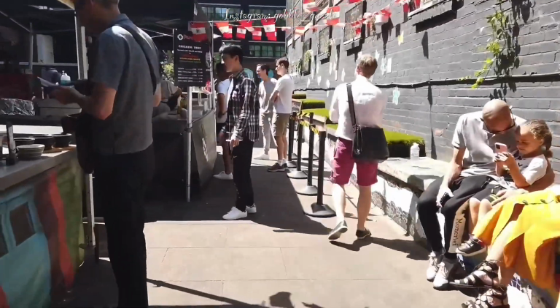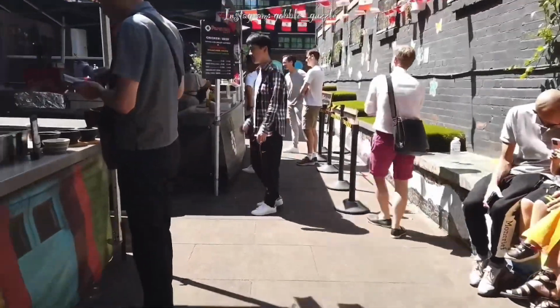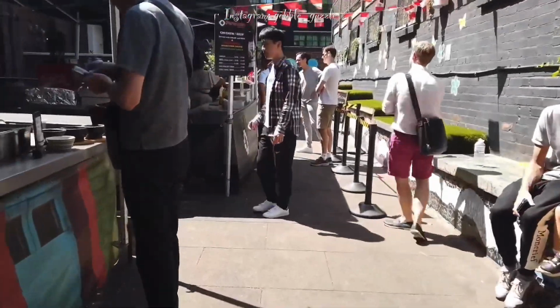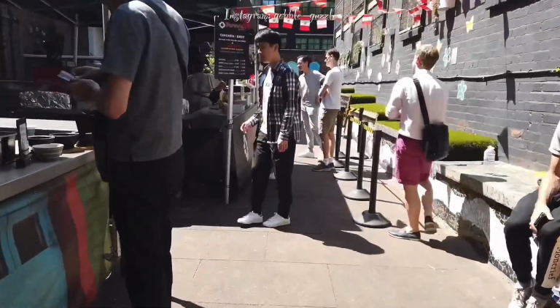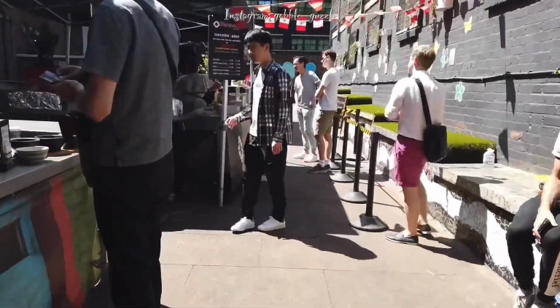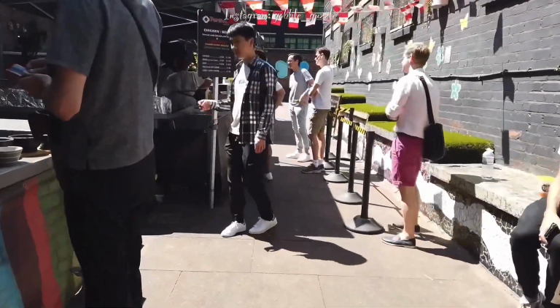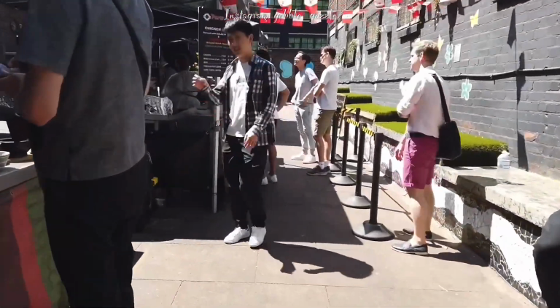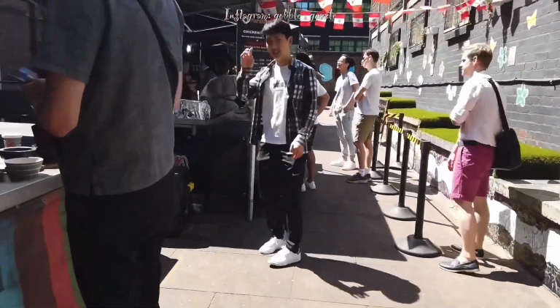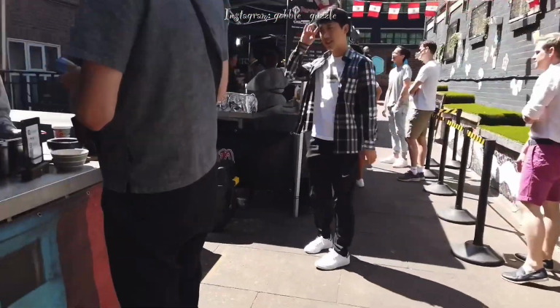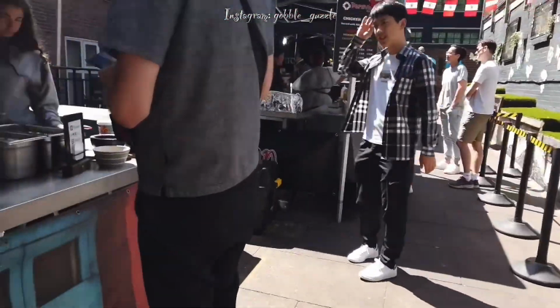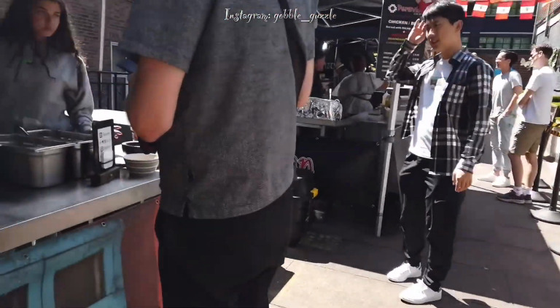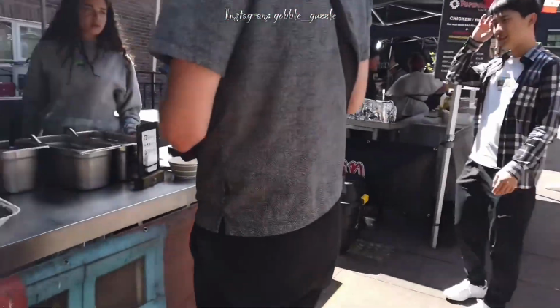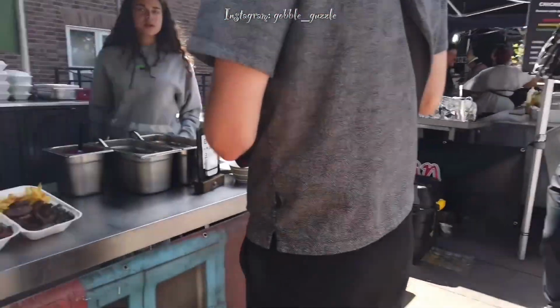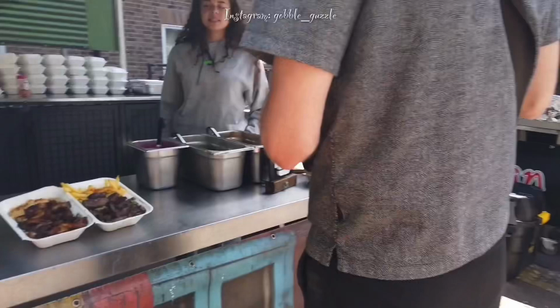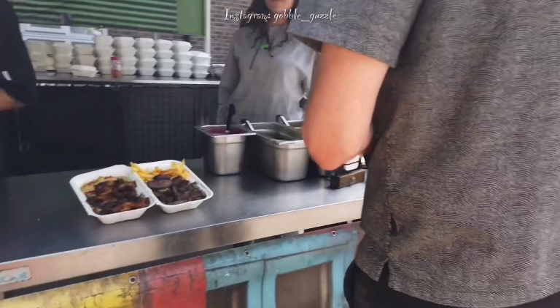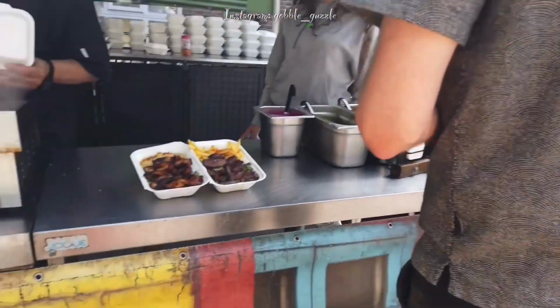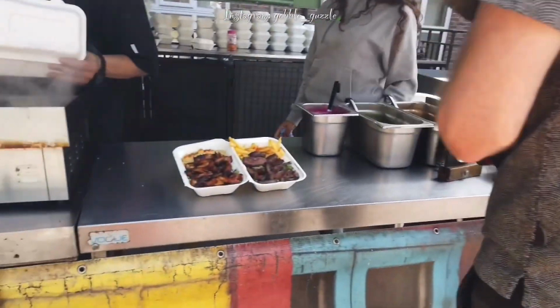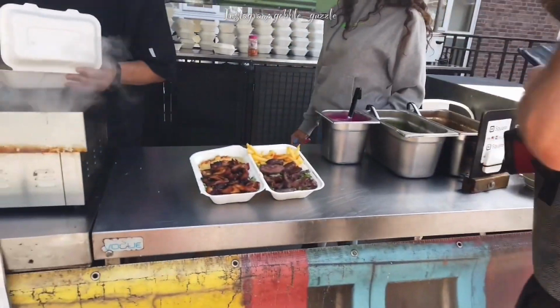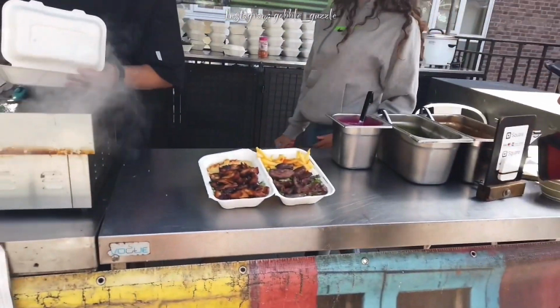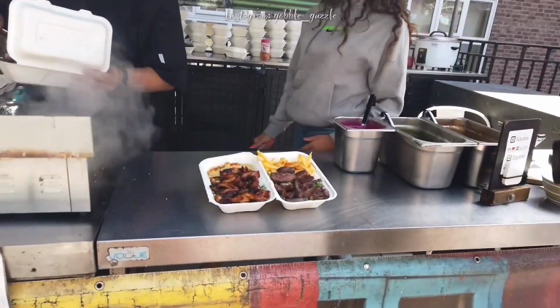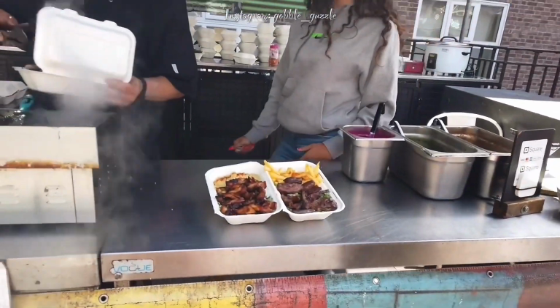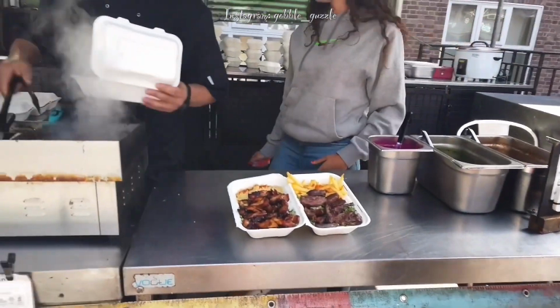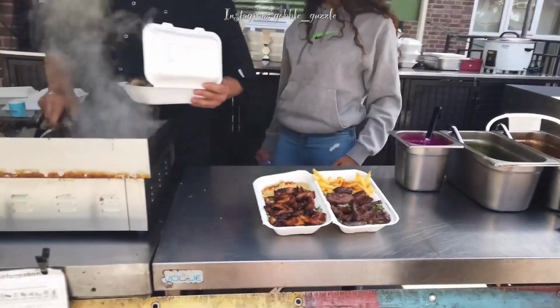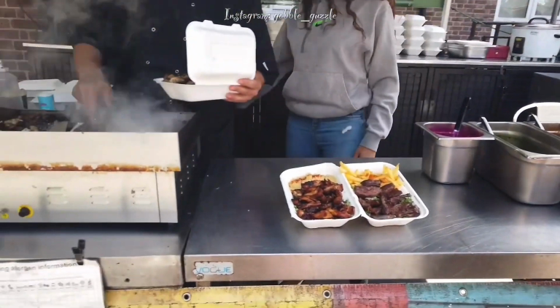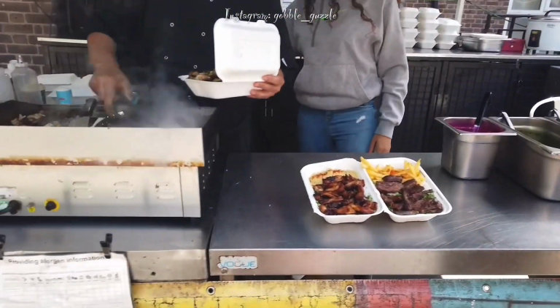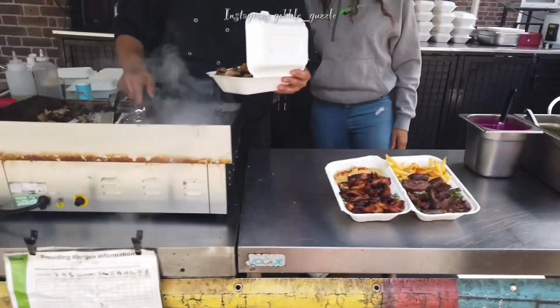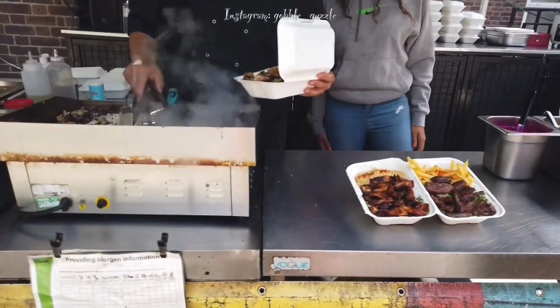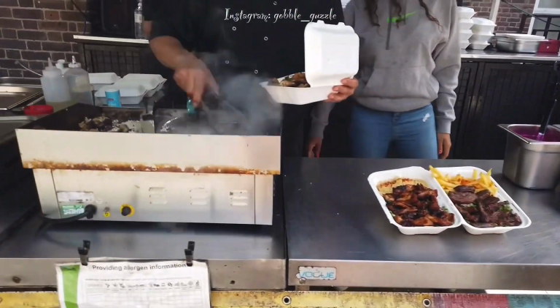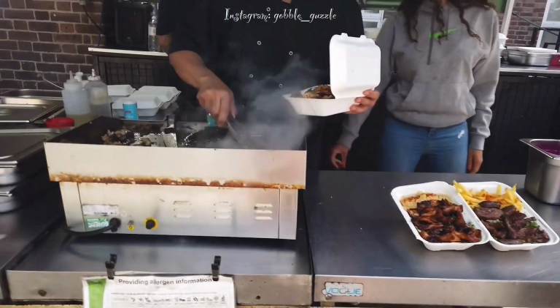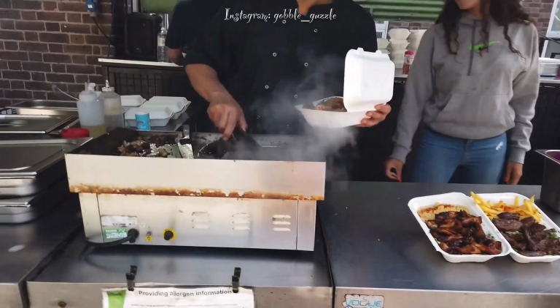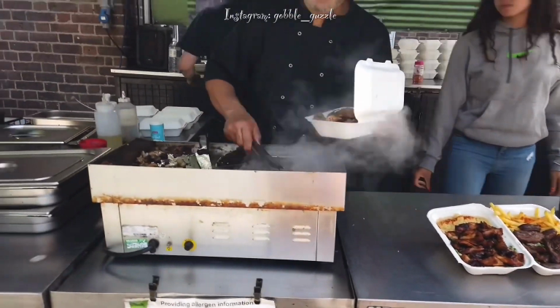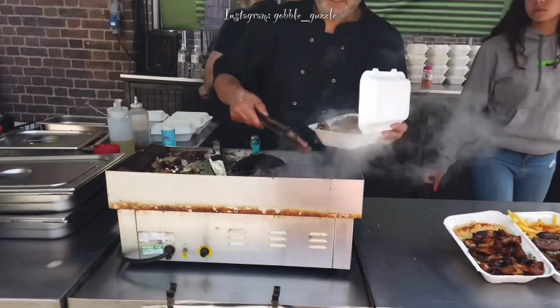Once upon a time, Tottenham Court Road used to be known as London's Latin Quarter.